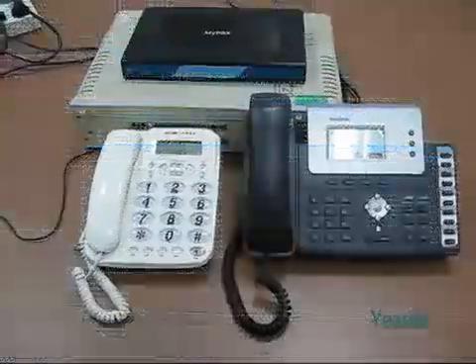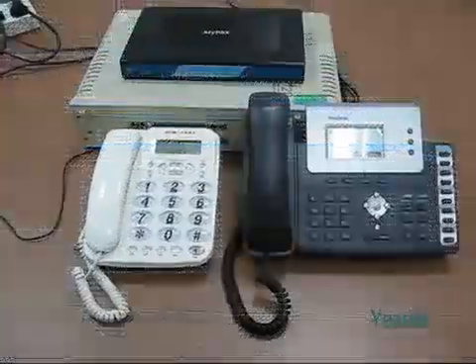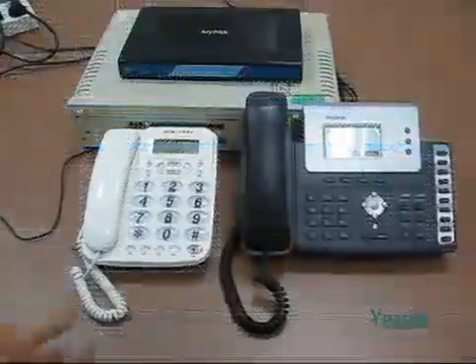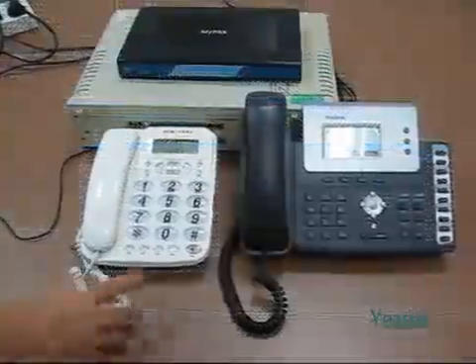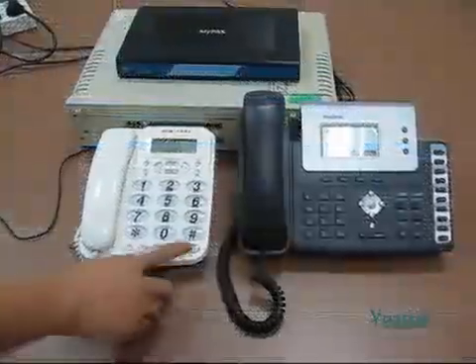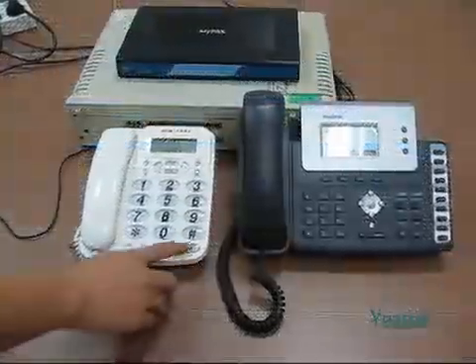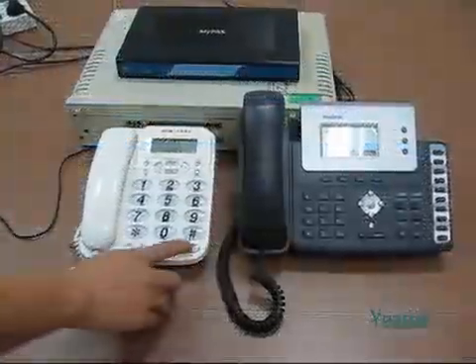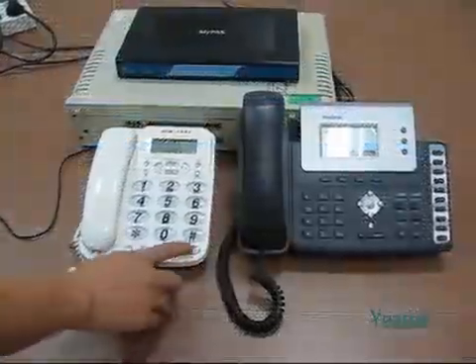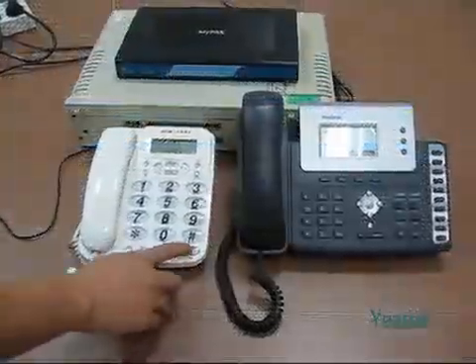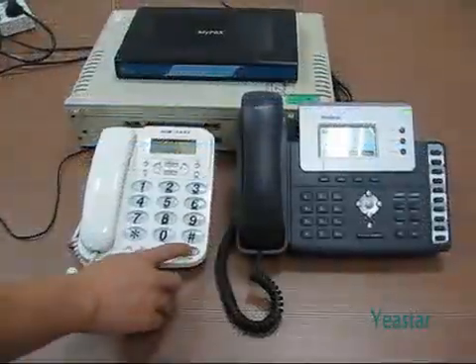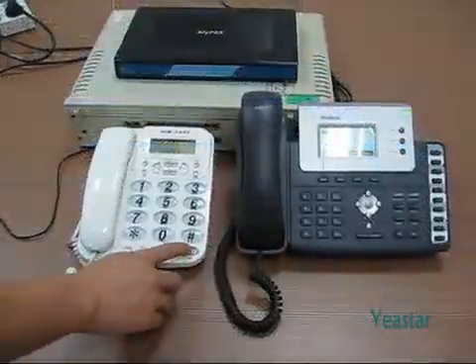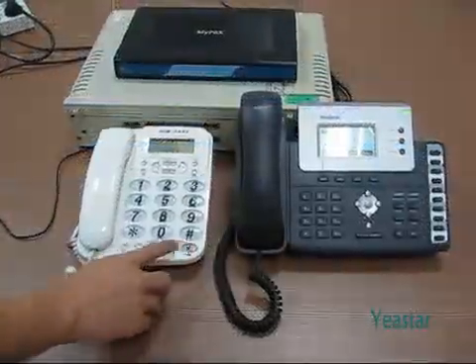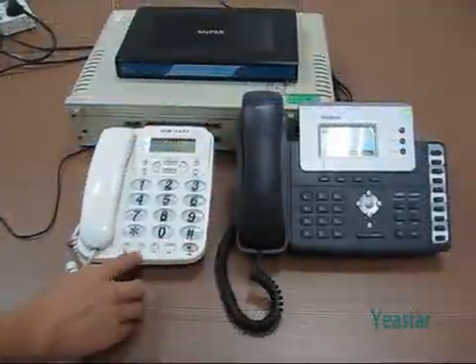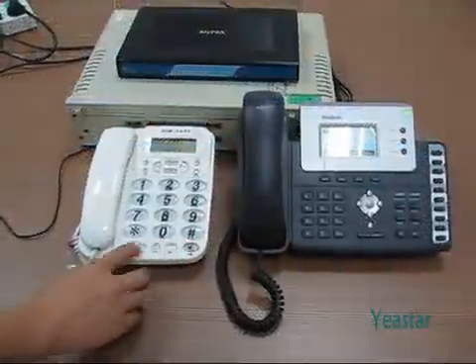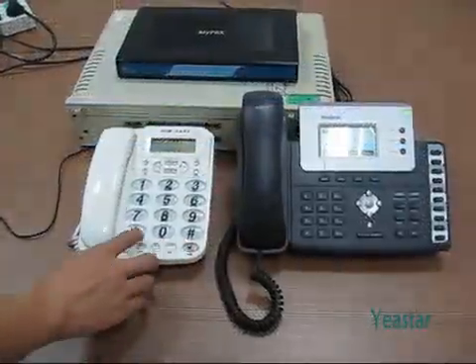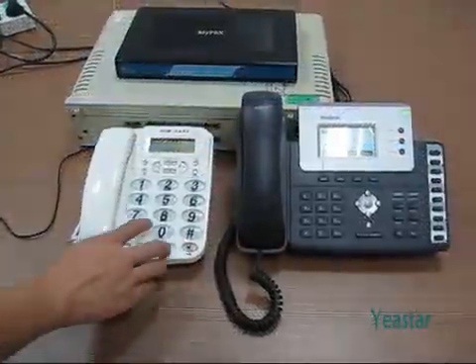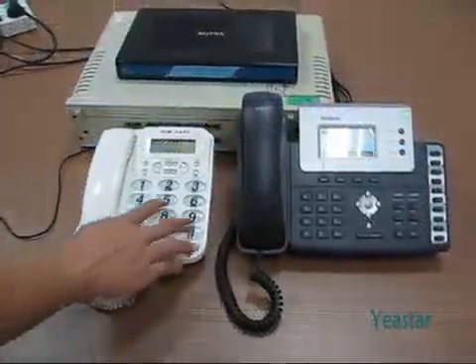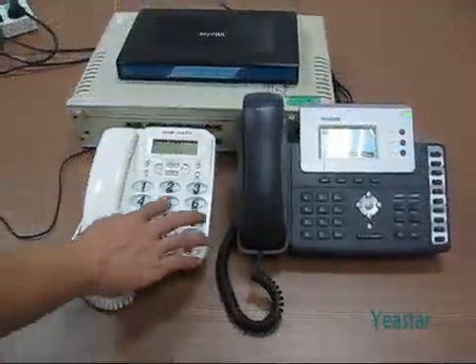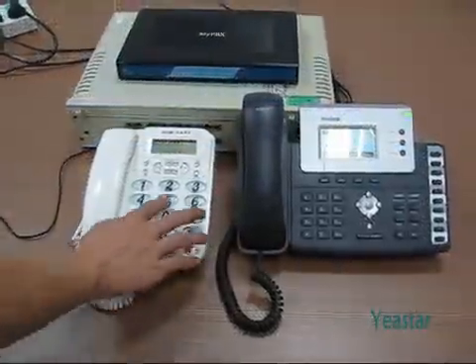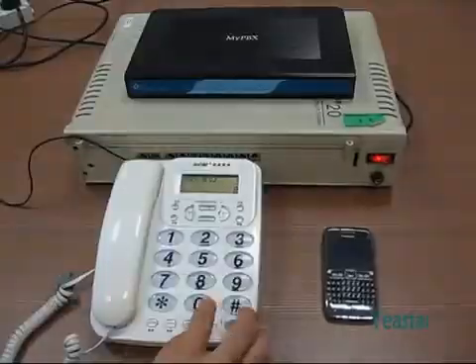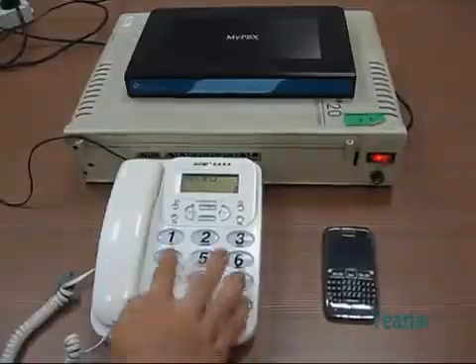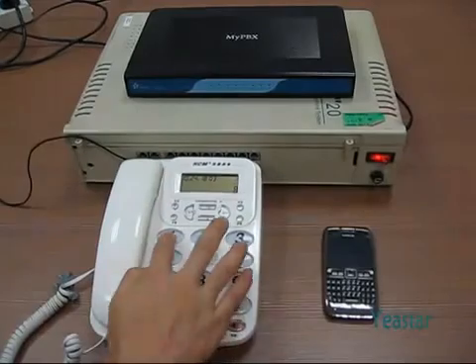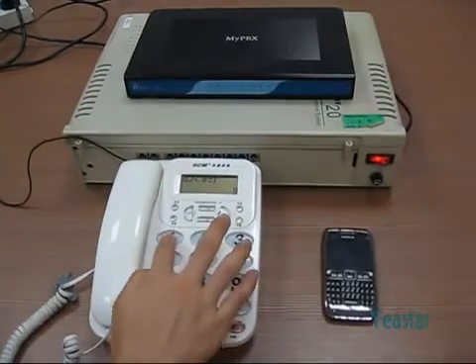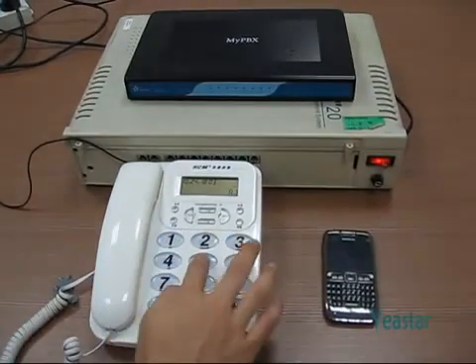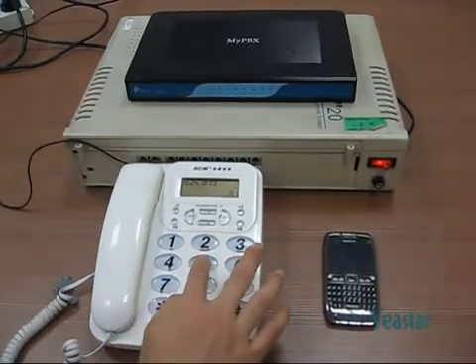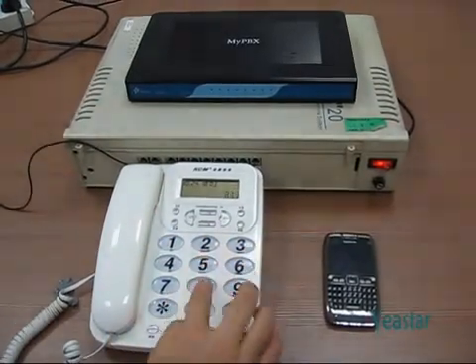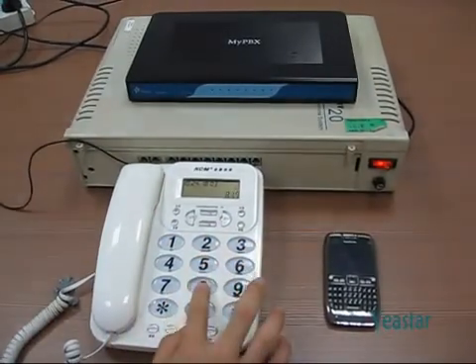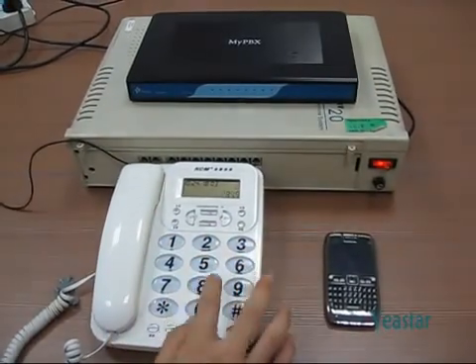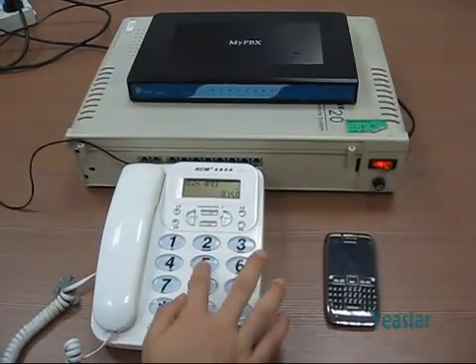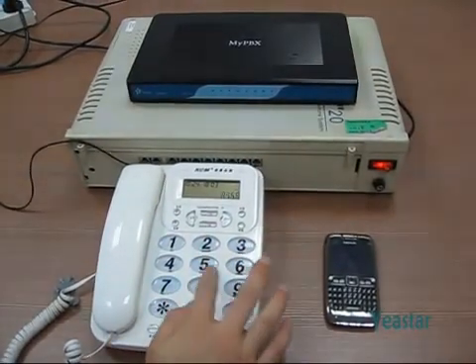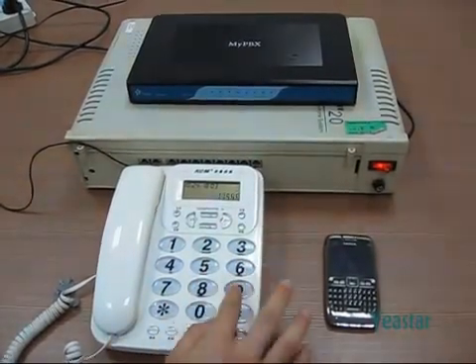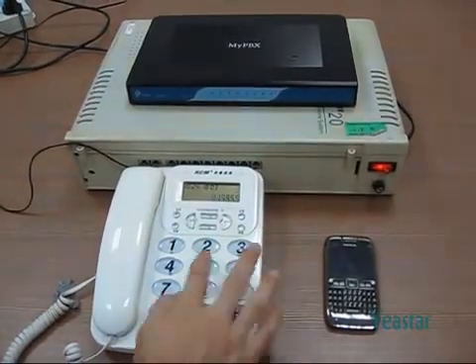Now use the extension of the legacy PBX to press 5 first, followed by the destination number.